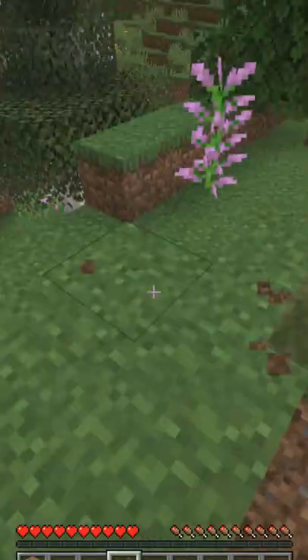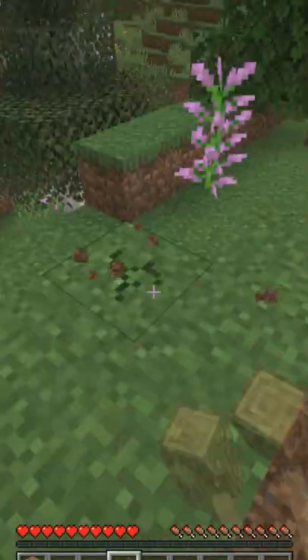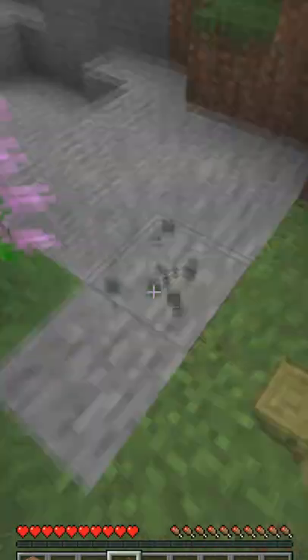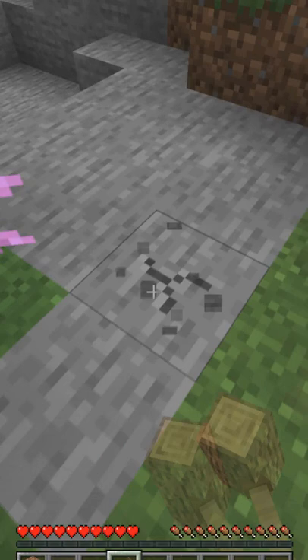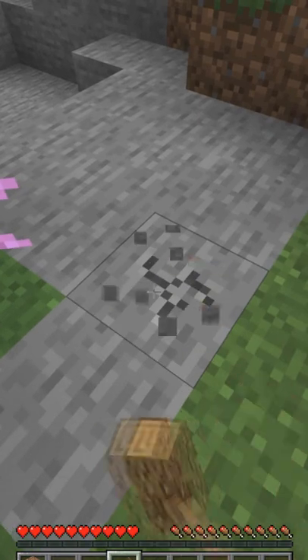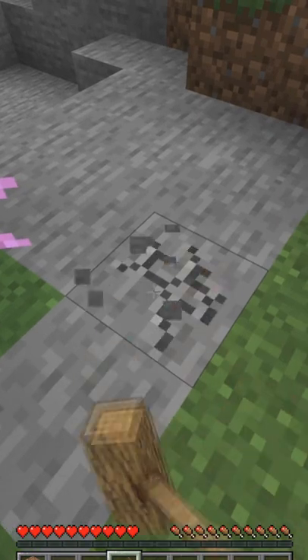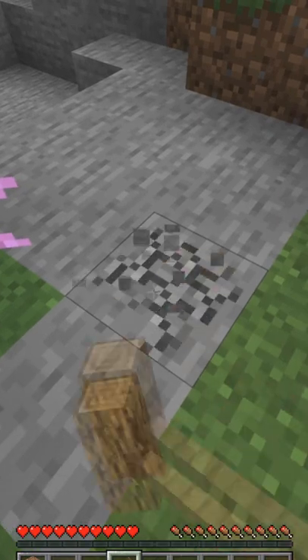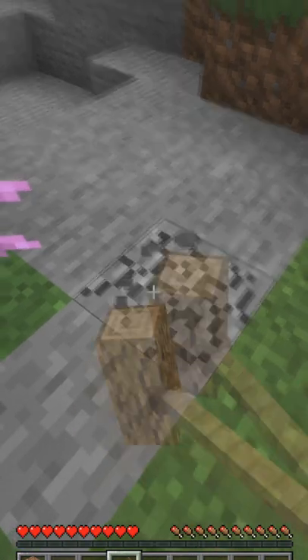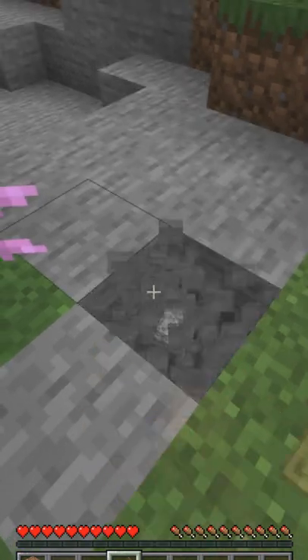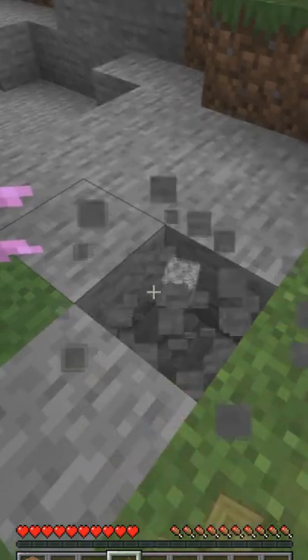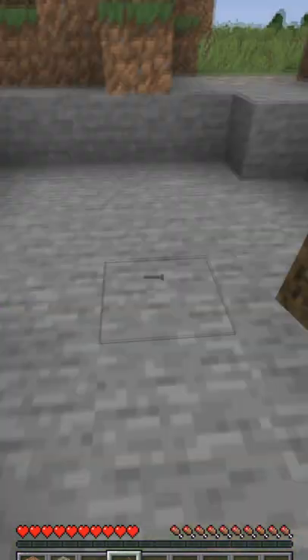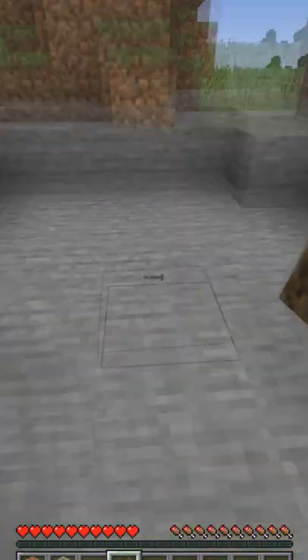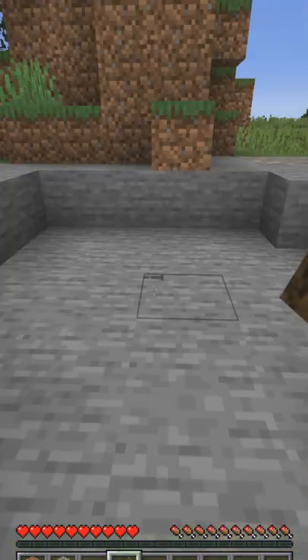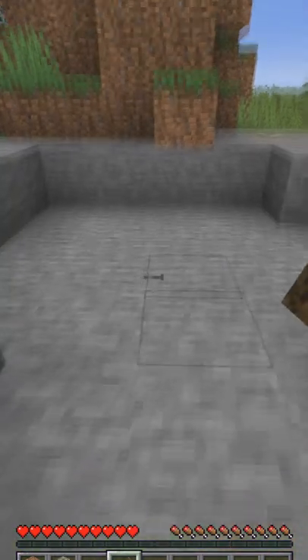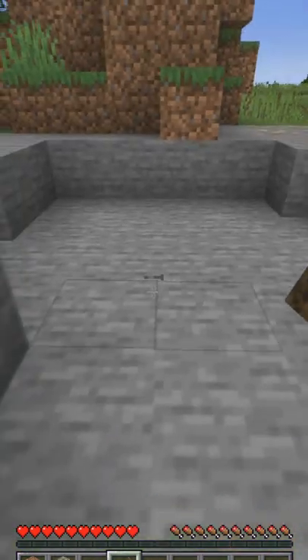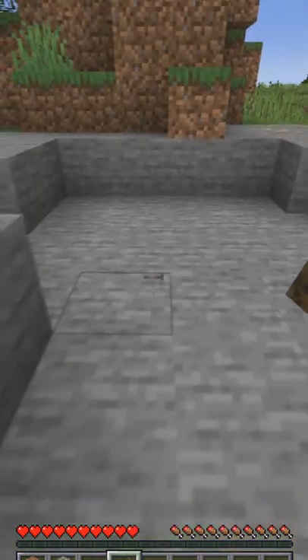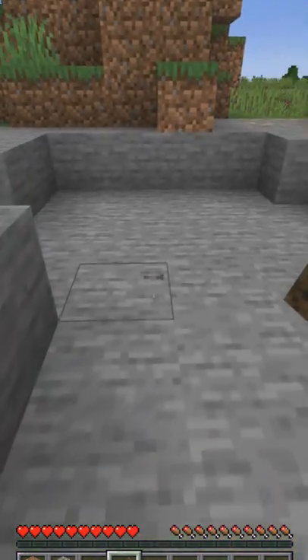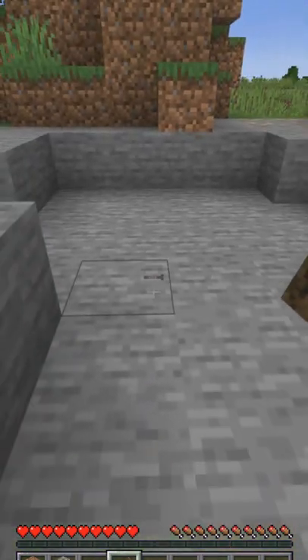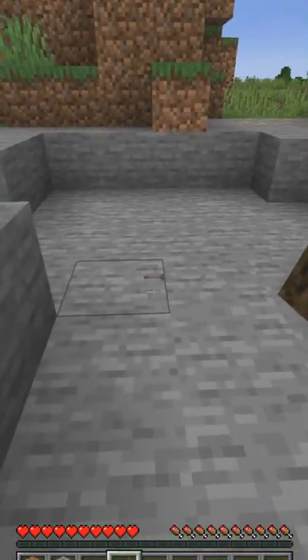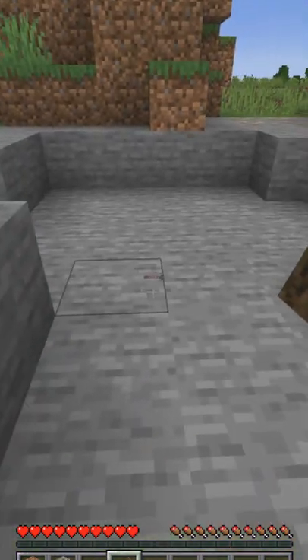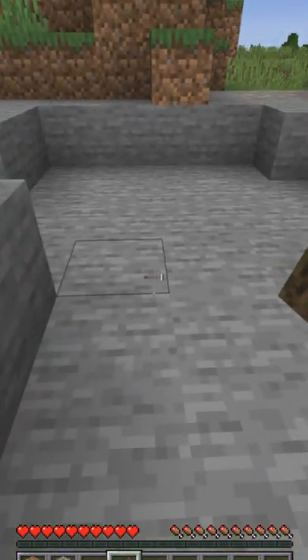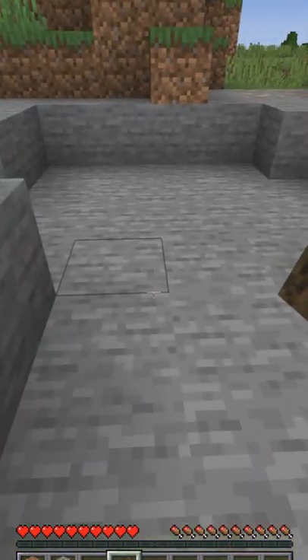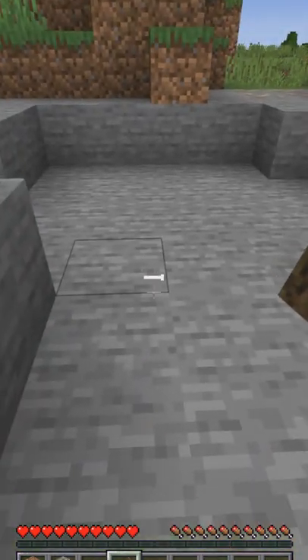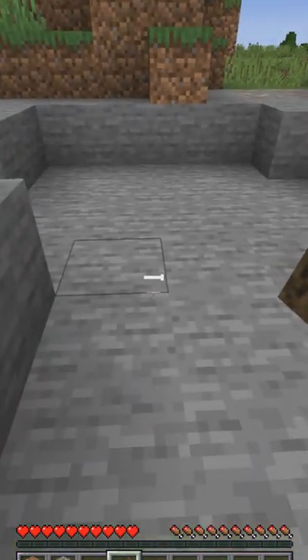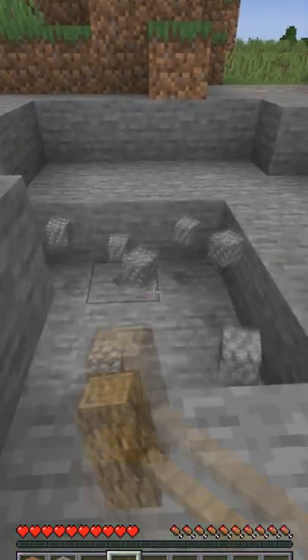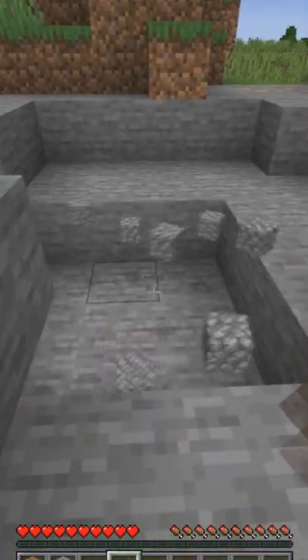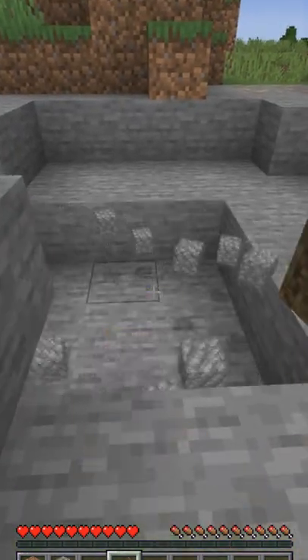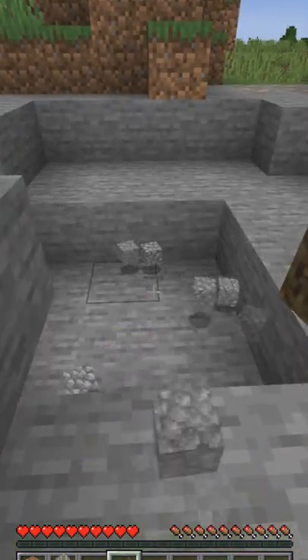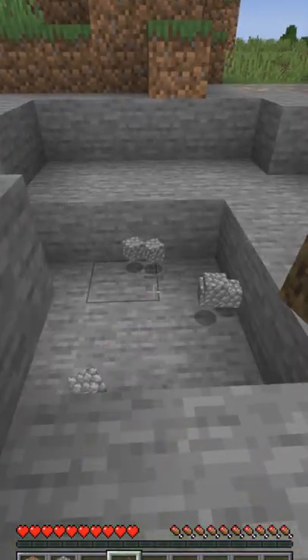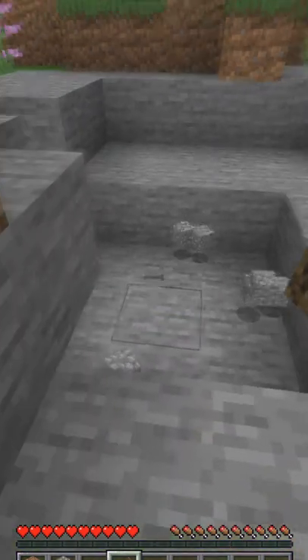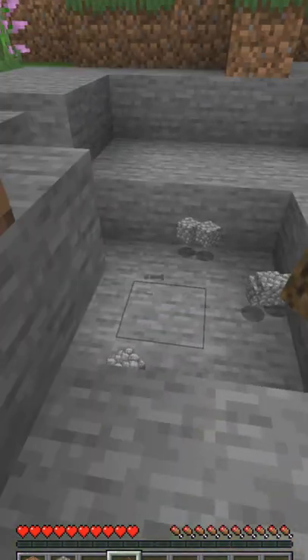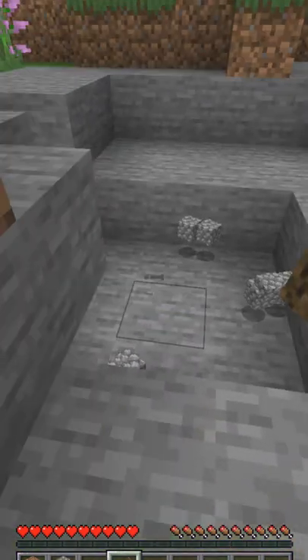Hammers can be used to mine any block. Using right click, you can charge the tool and mine multiple blocks.